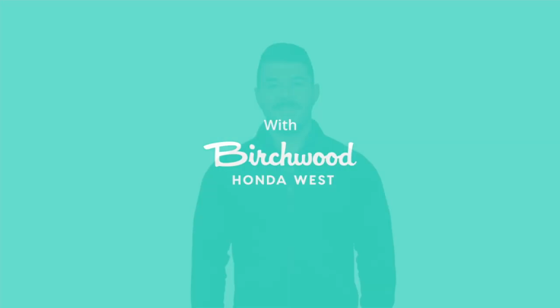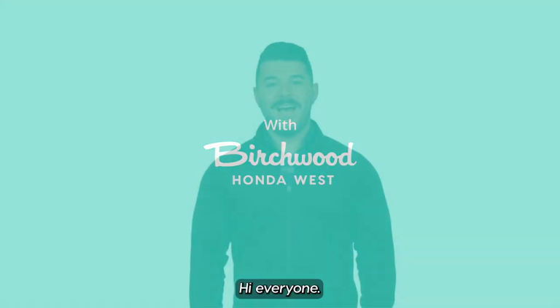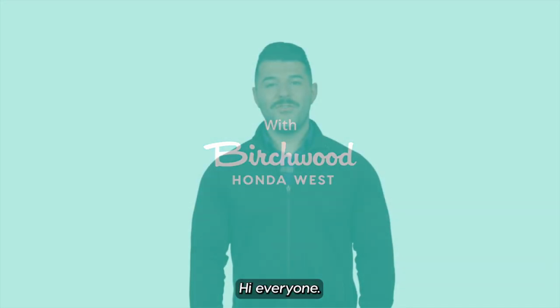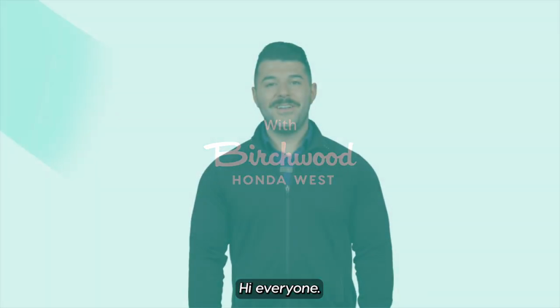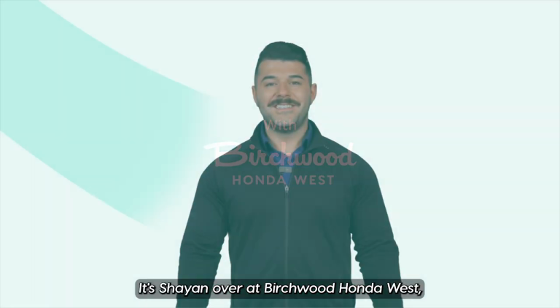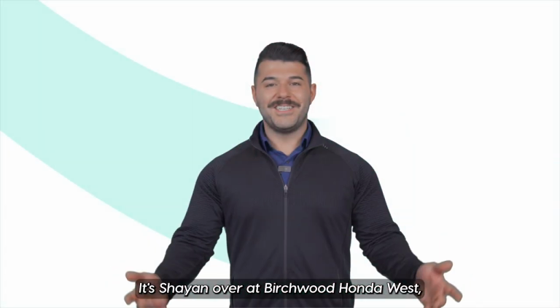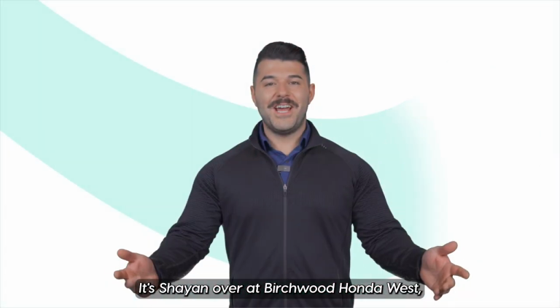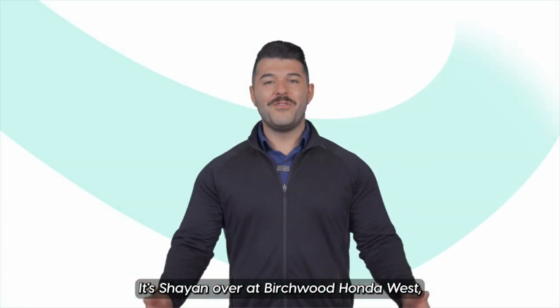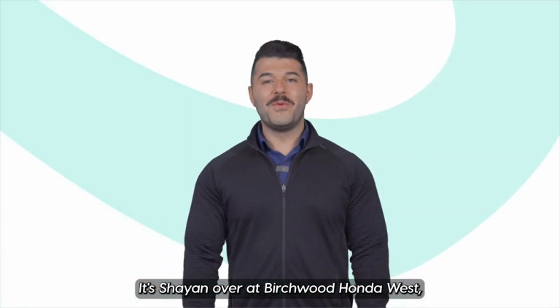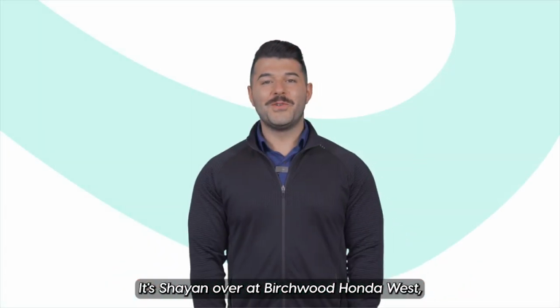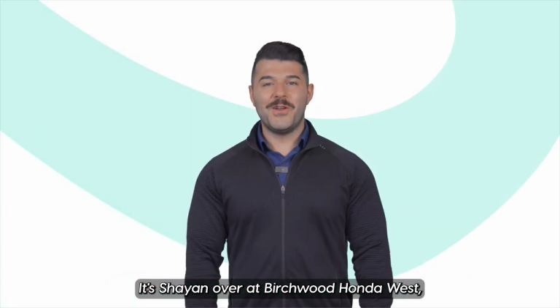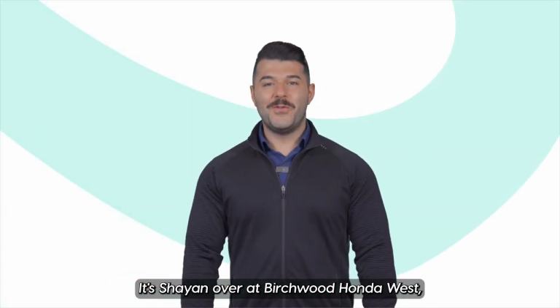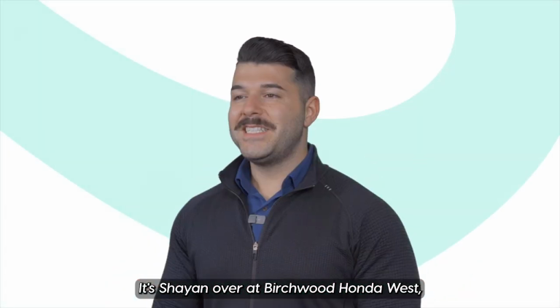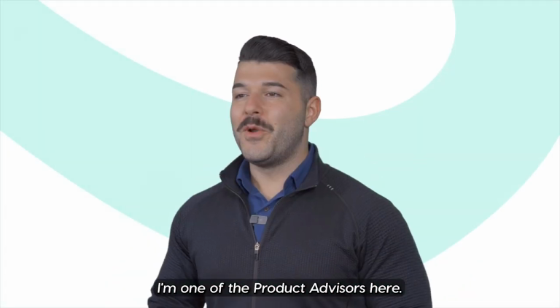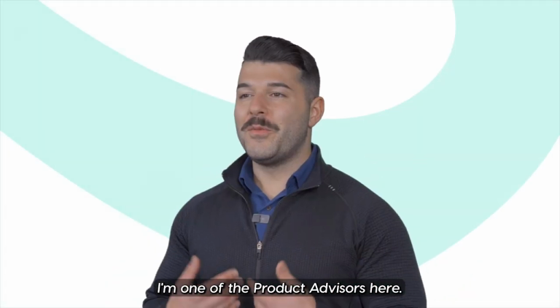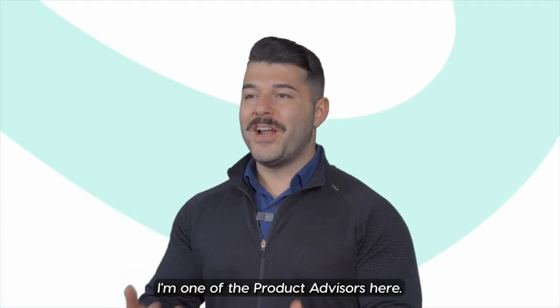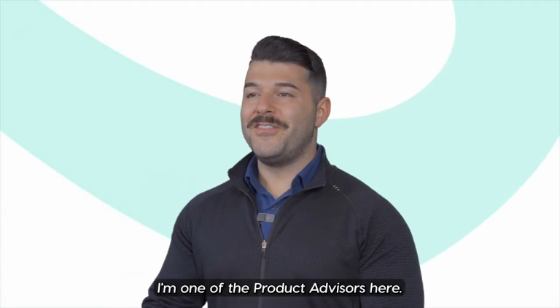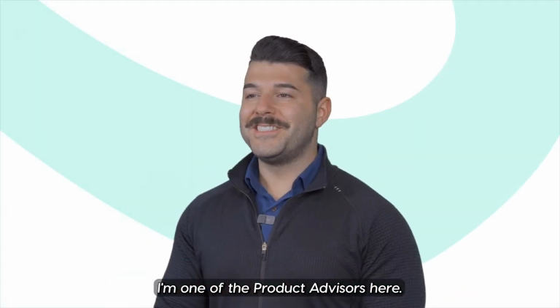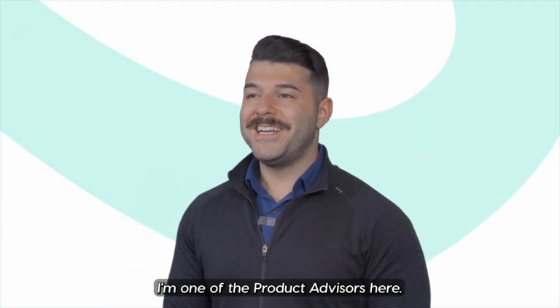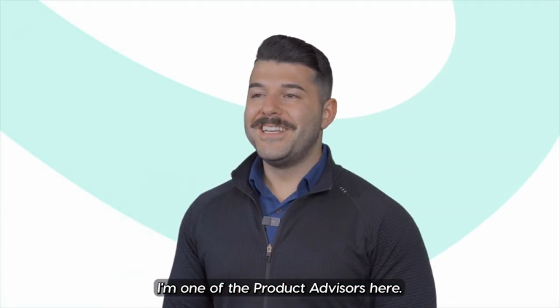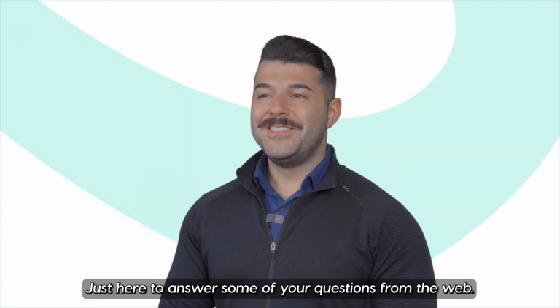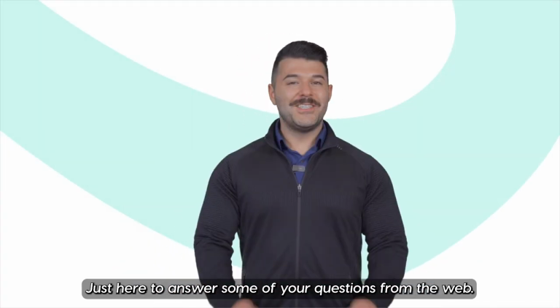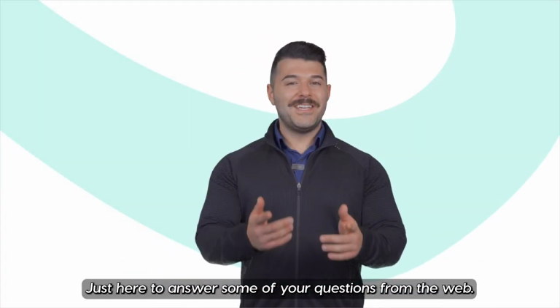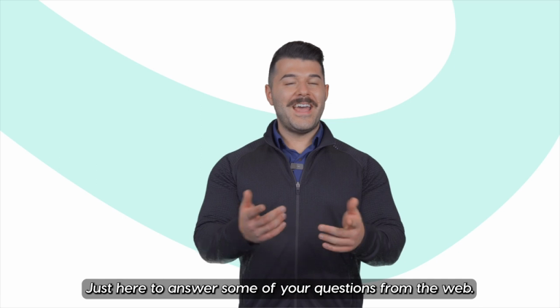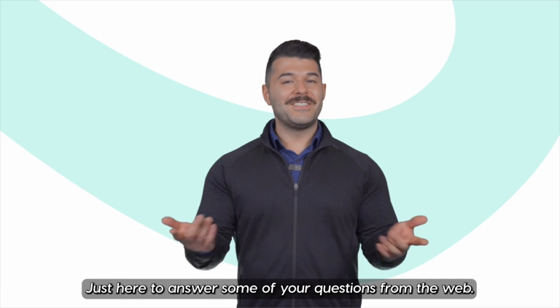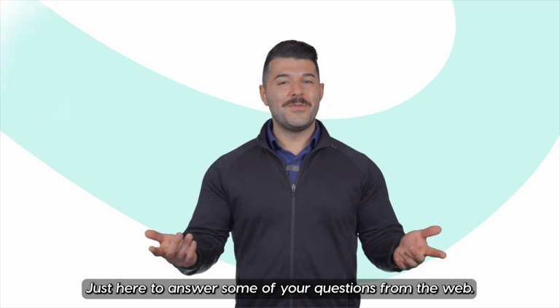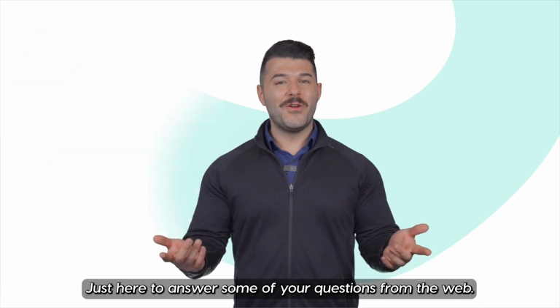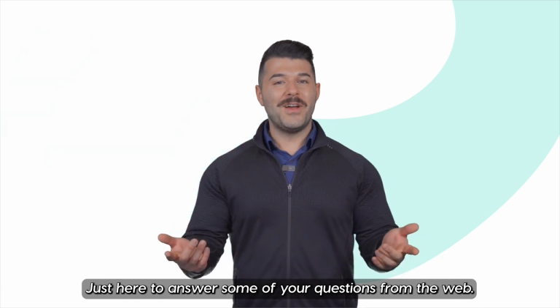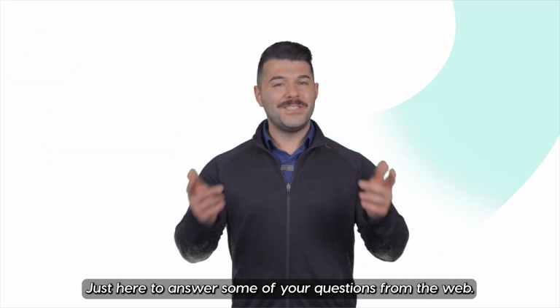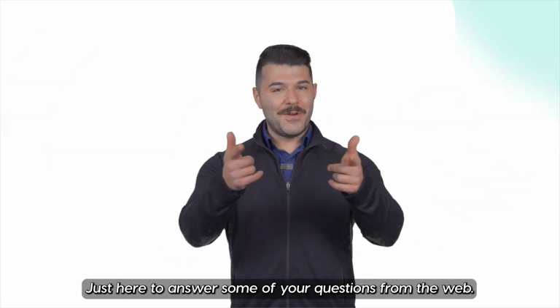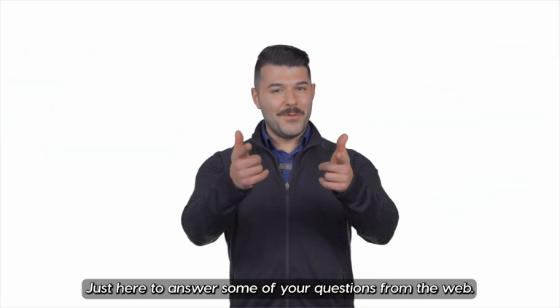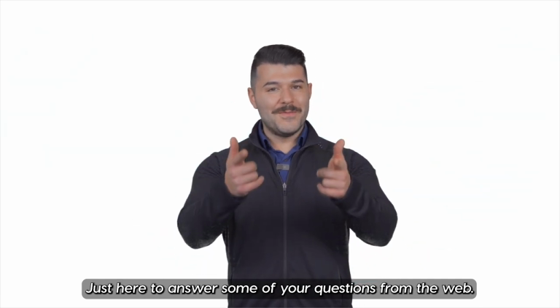Hi everyone, it's Cheyenne over at Virtual Honda. I'm one of the product advisors here, just here to answer some of your questions from the web.